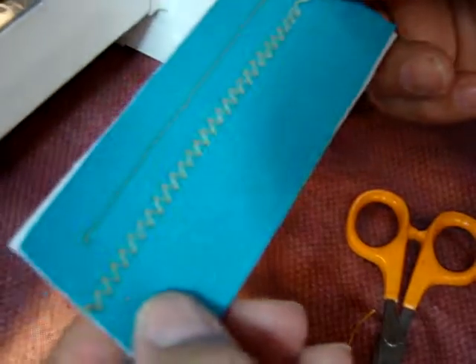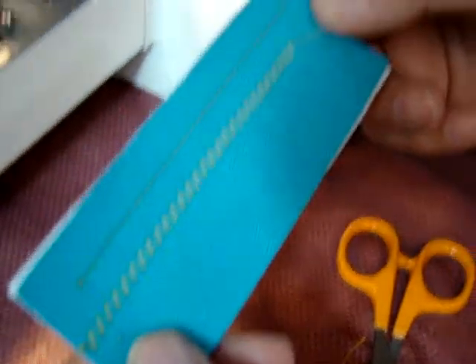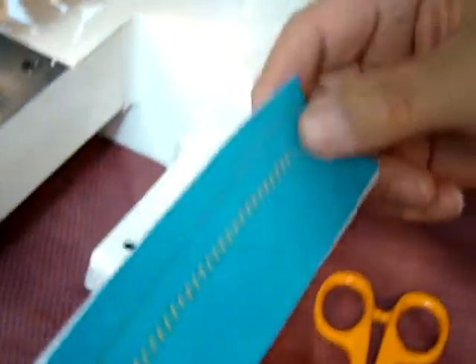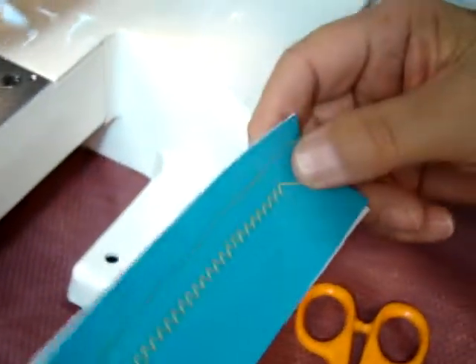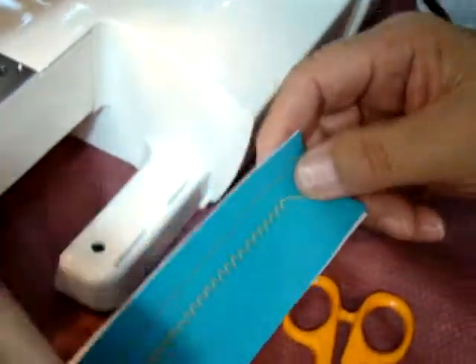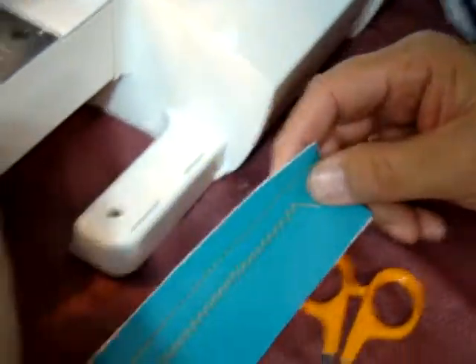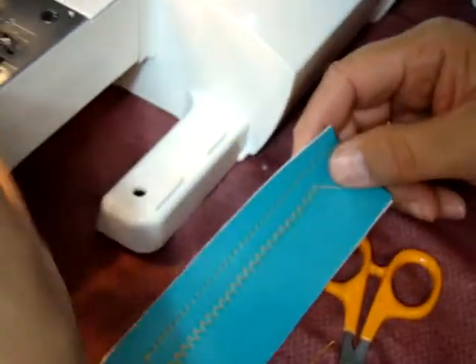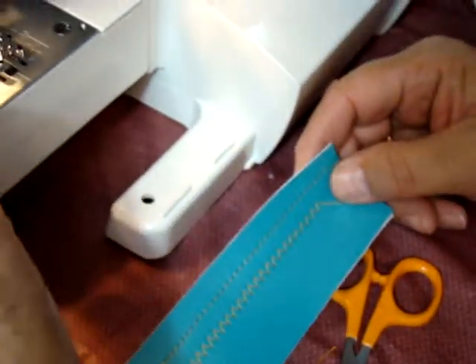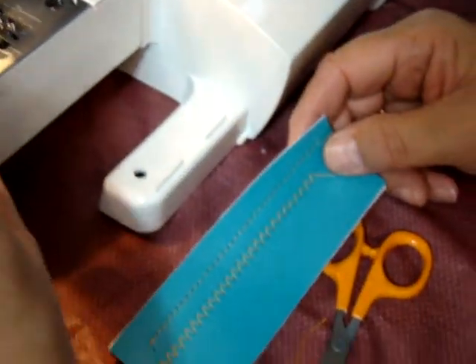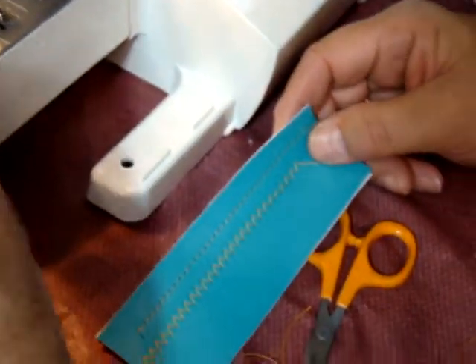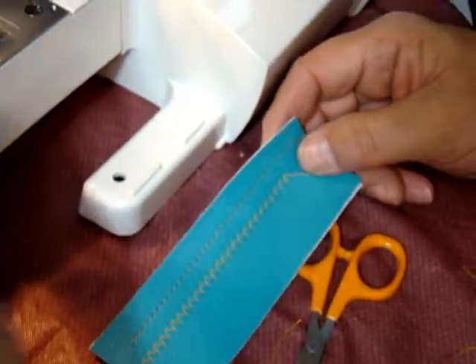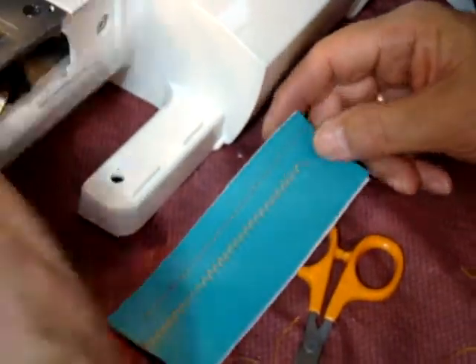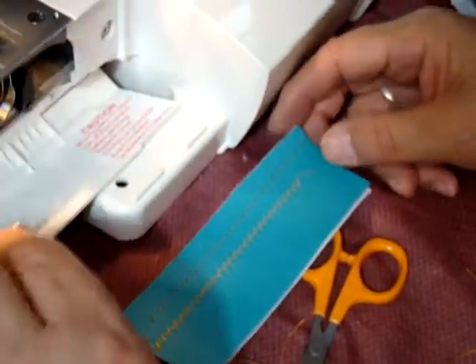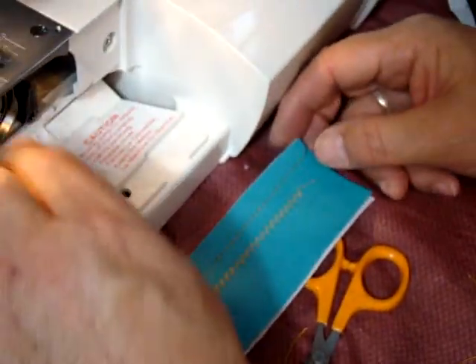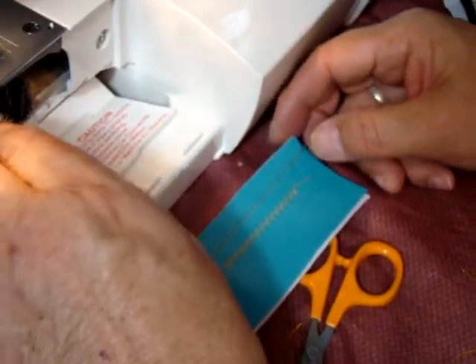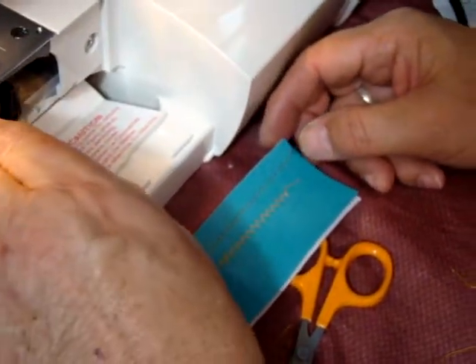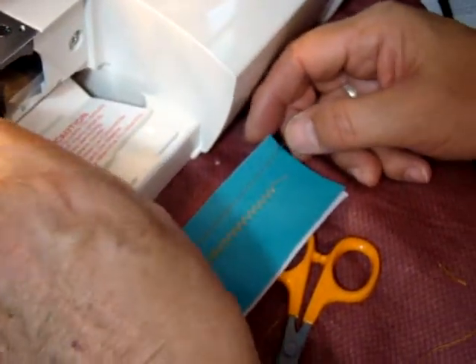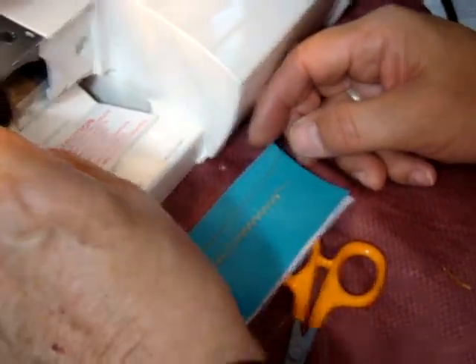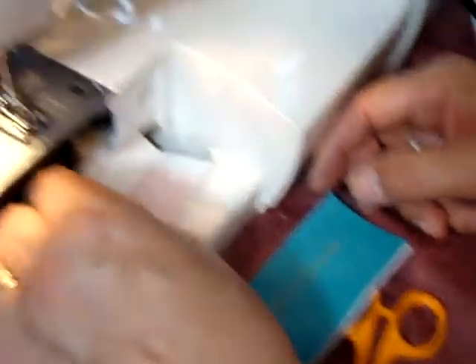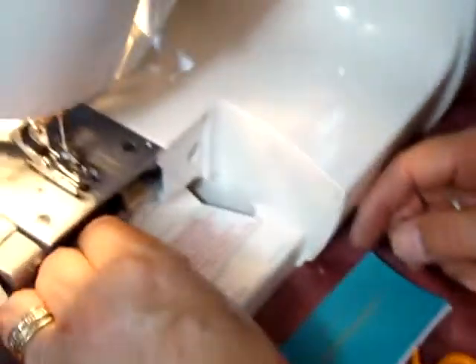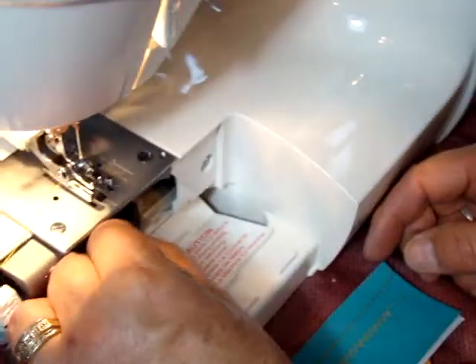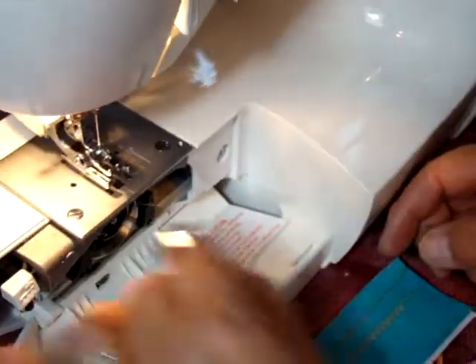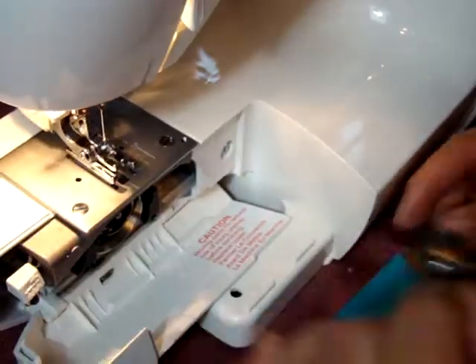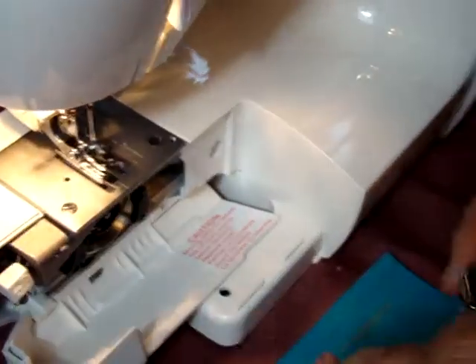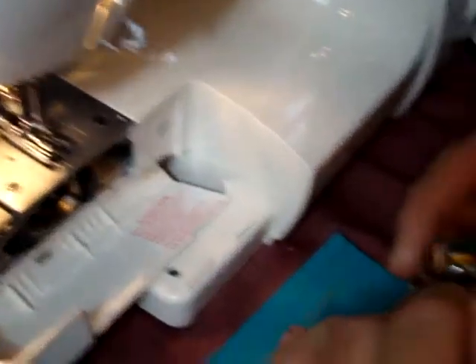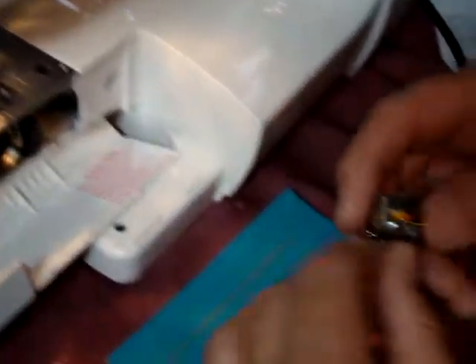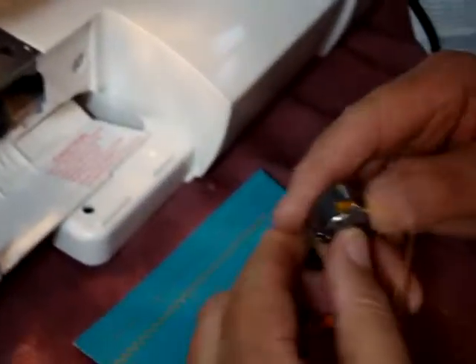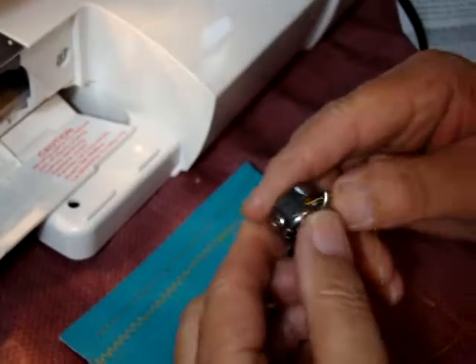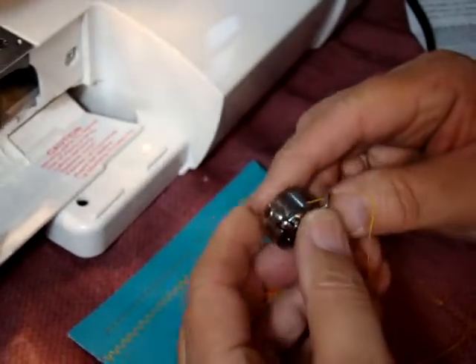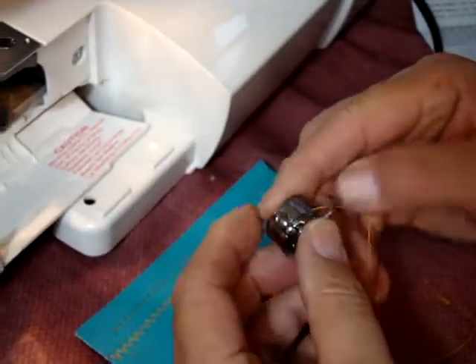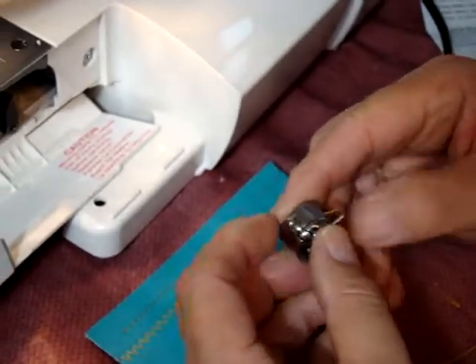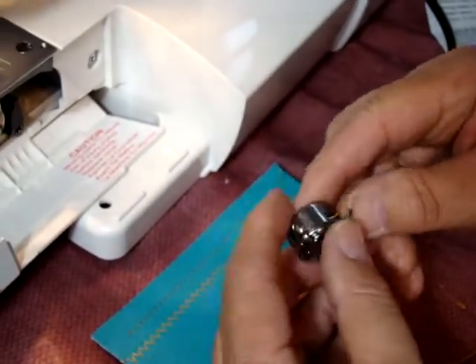Oops, I guess we need some thread. That's called invisible thread.